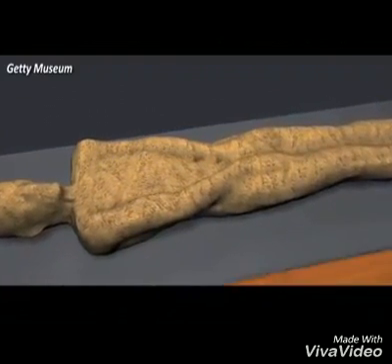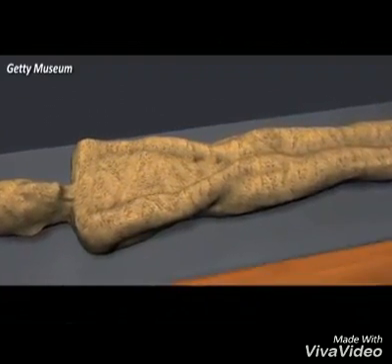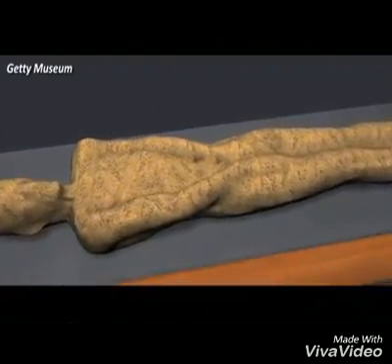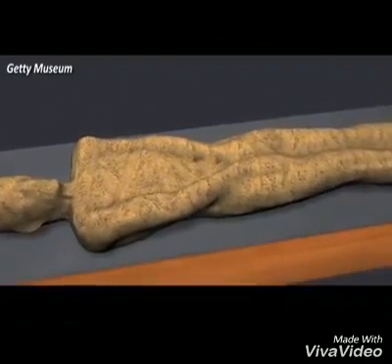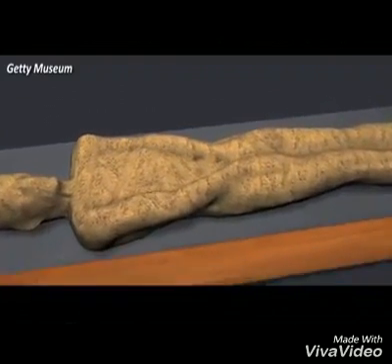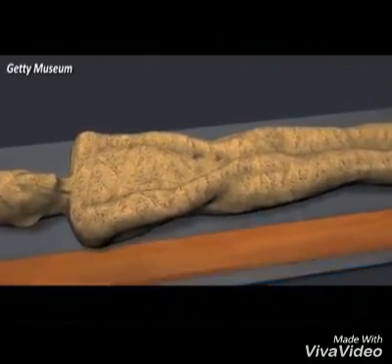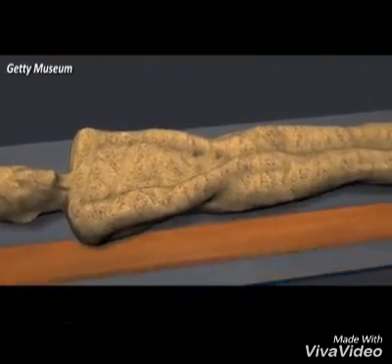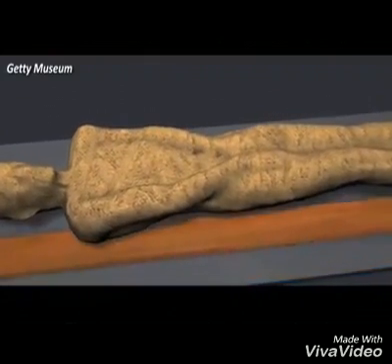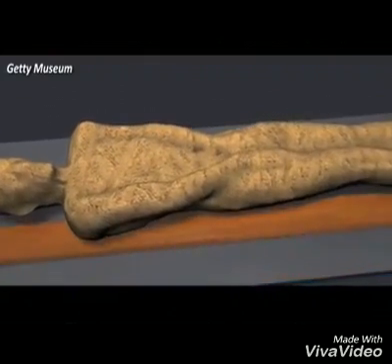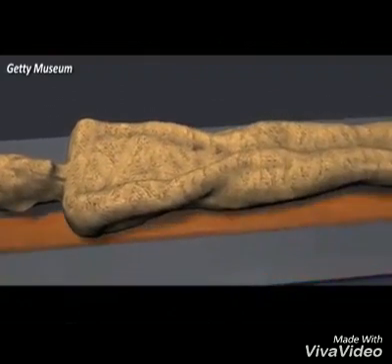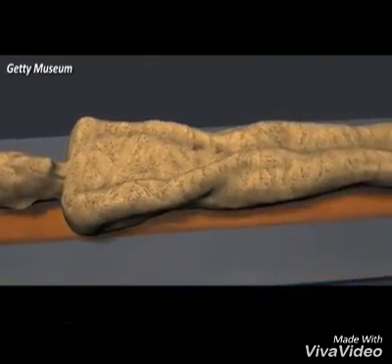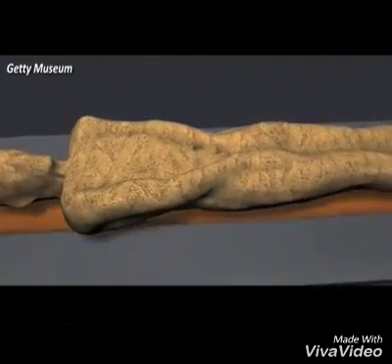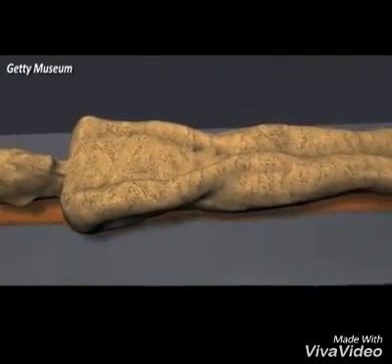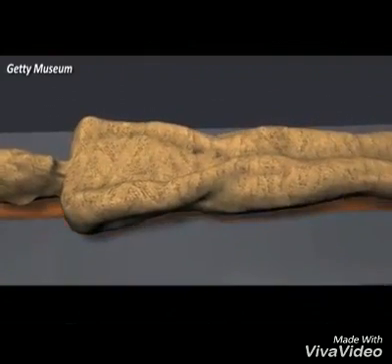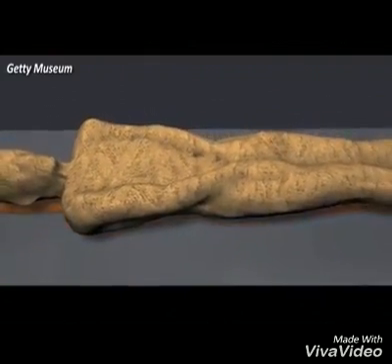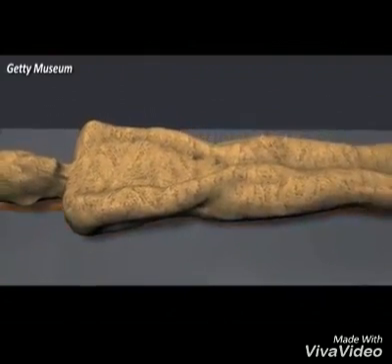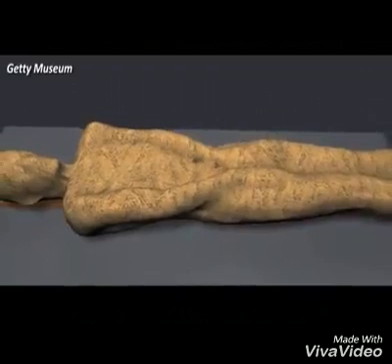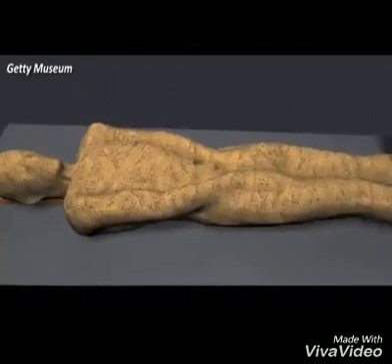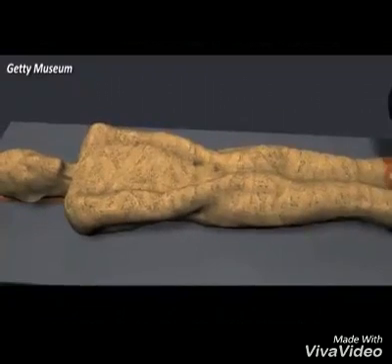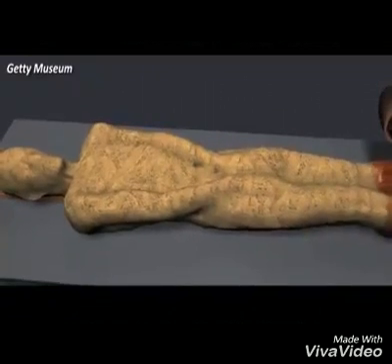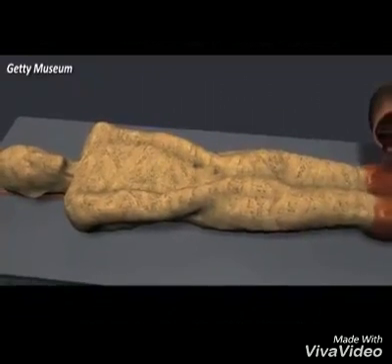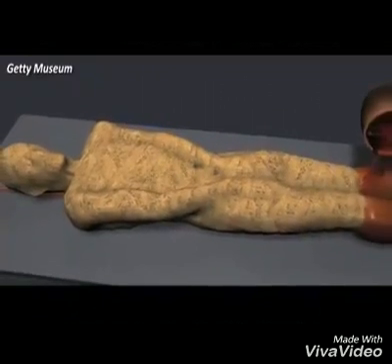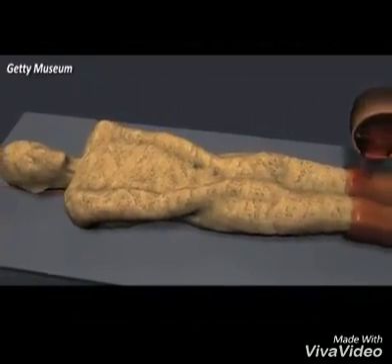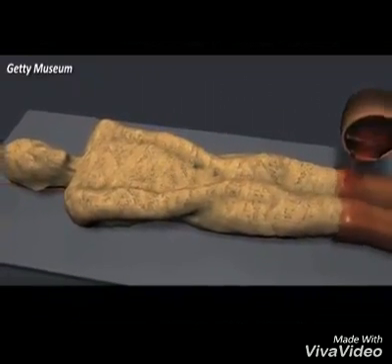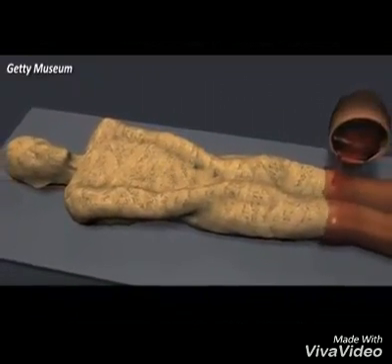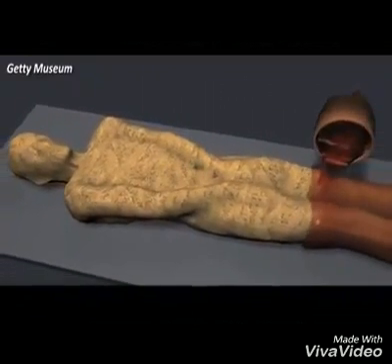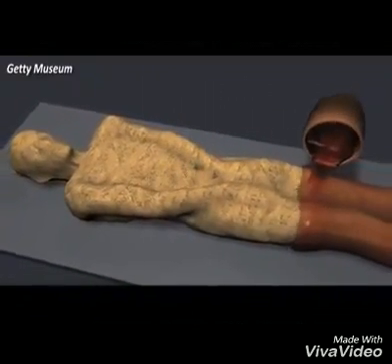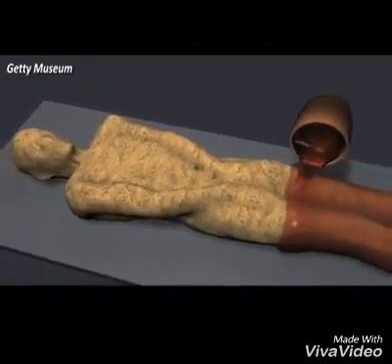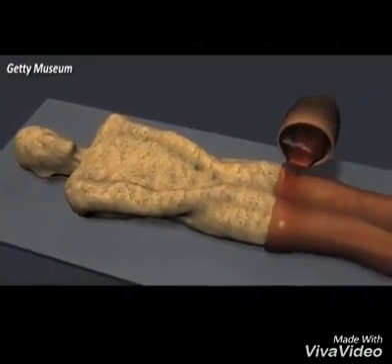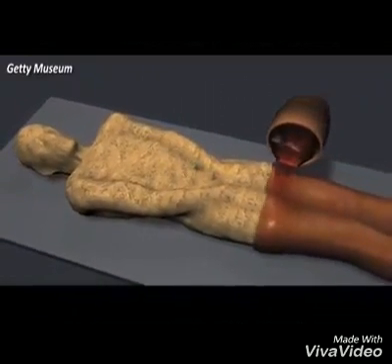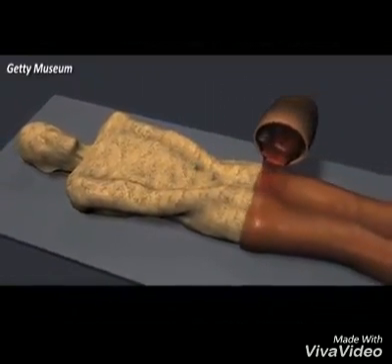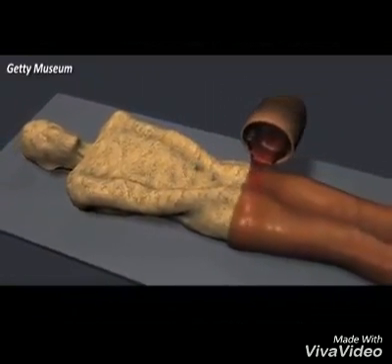The mummy was placed on a wooden board, and more wrappings bound them together.